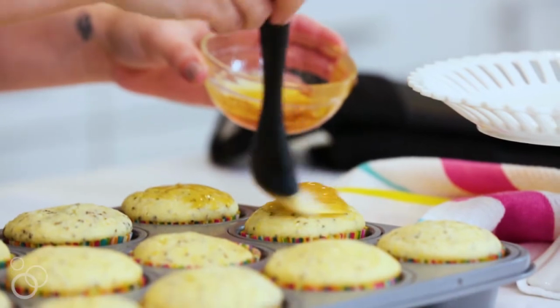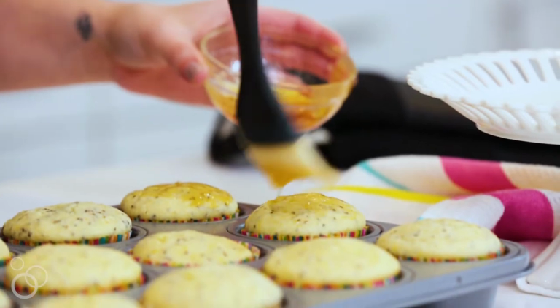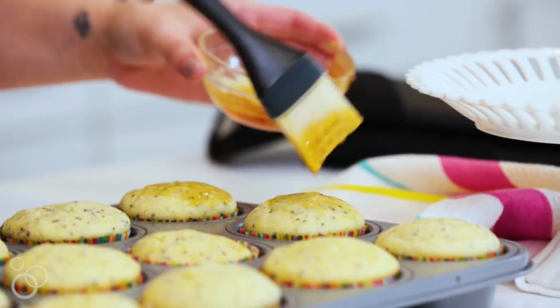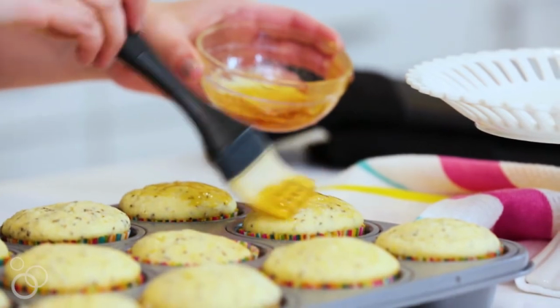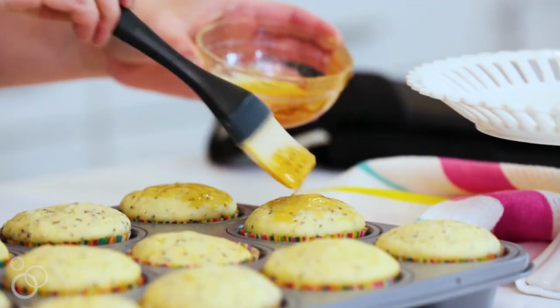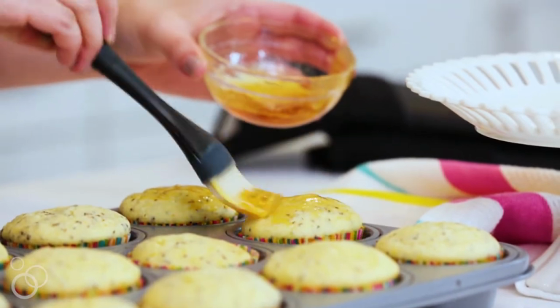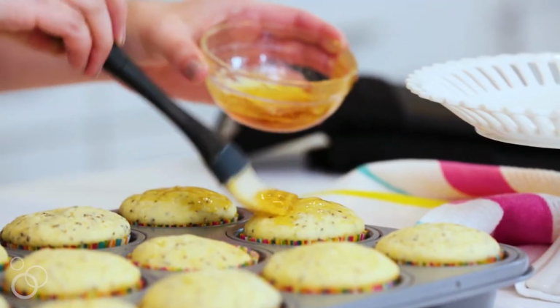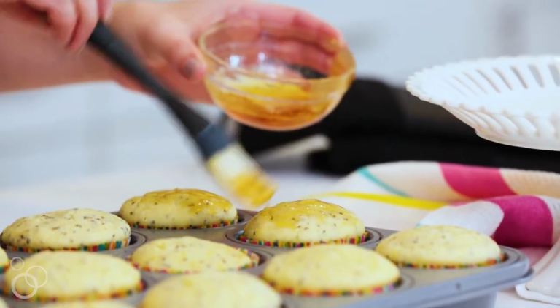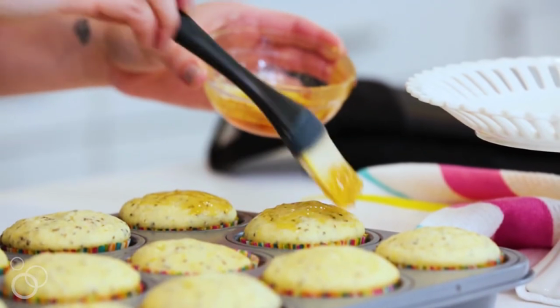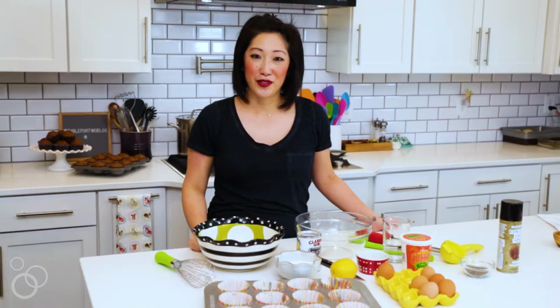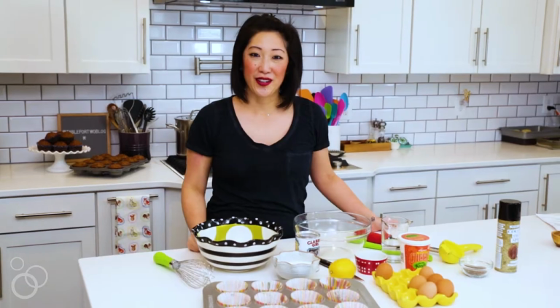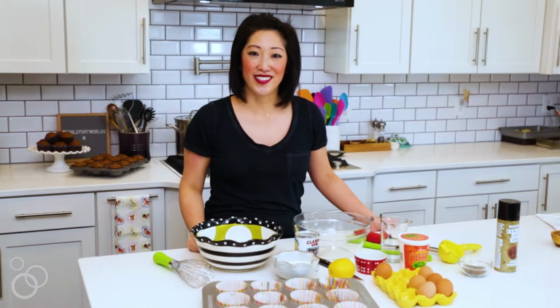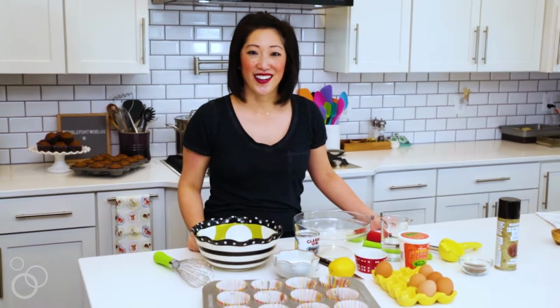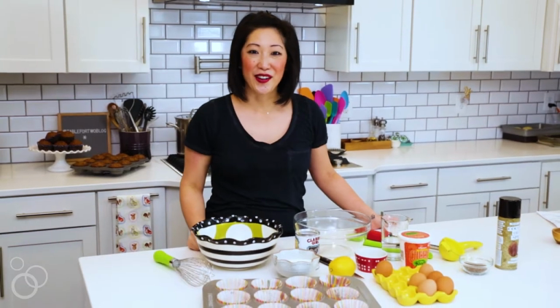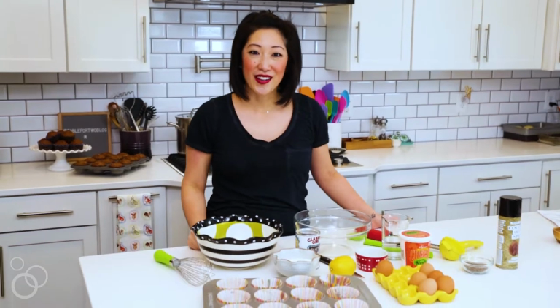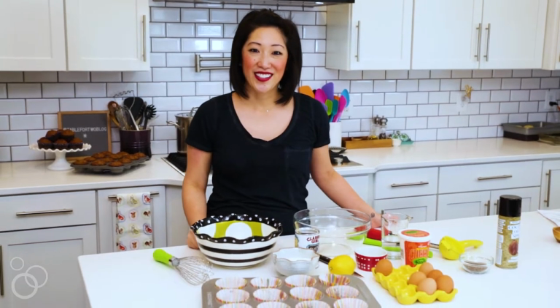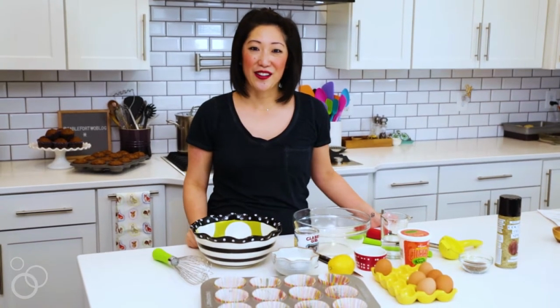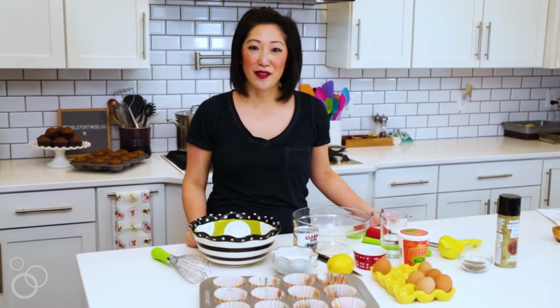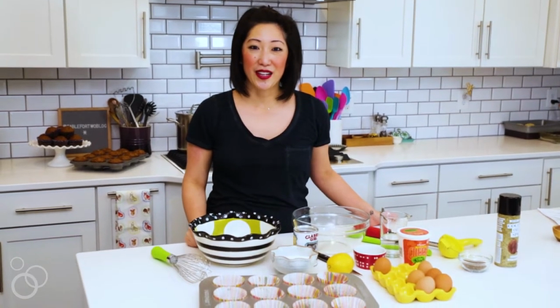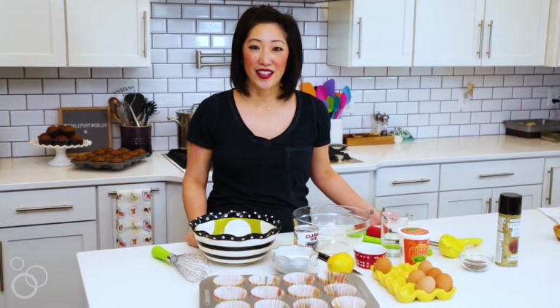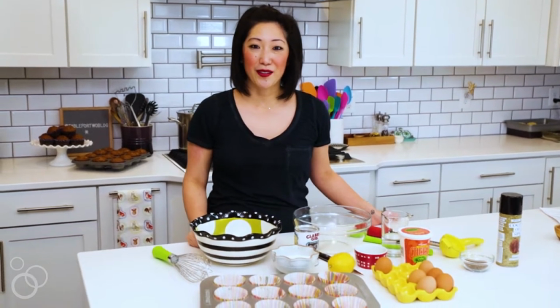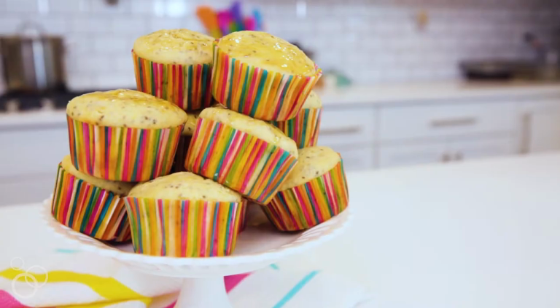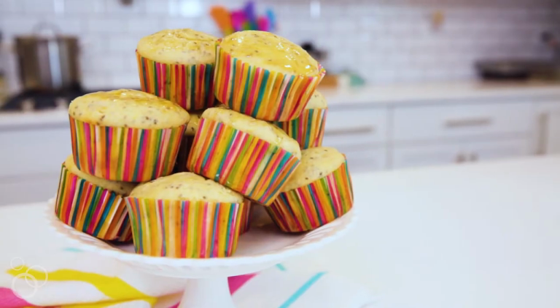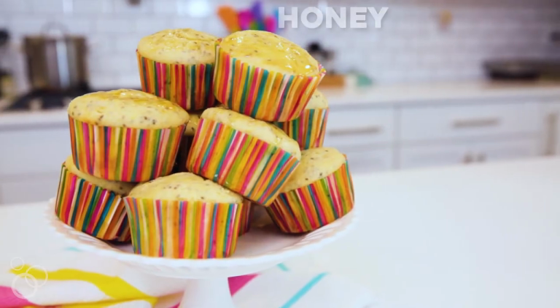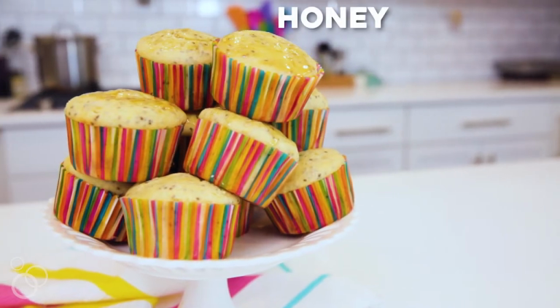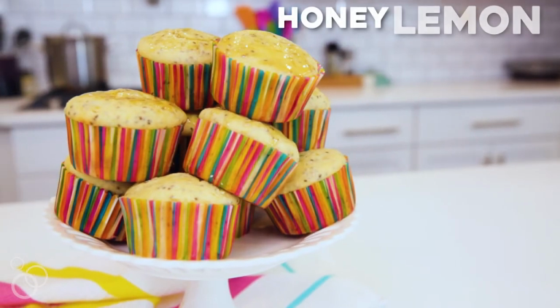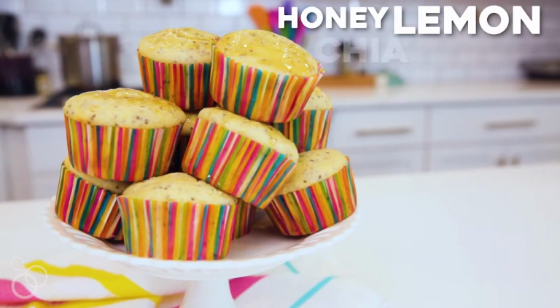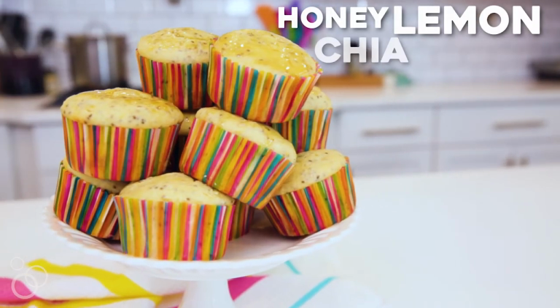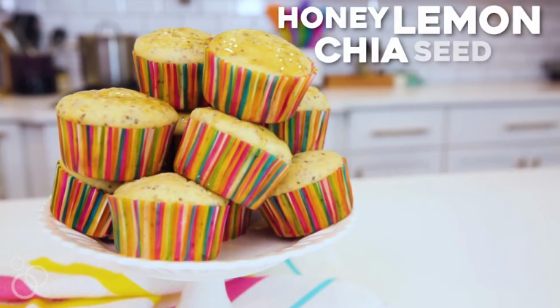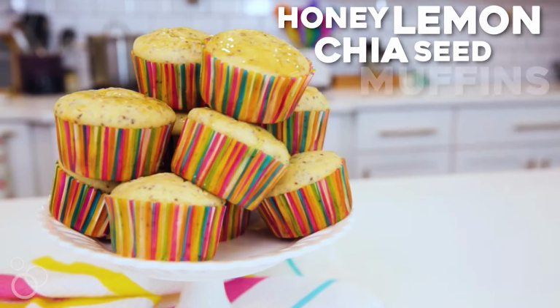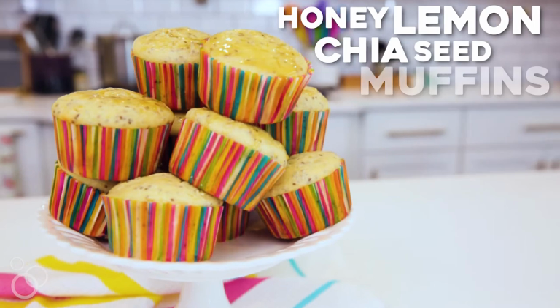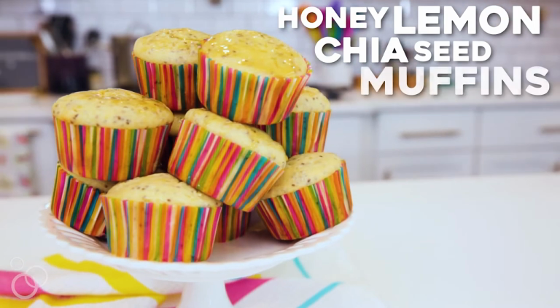Hi, I'm Julie from tablefortubeblog.com and today we are making my honey lemon chia seed muffins.